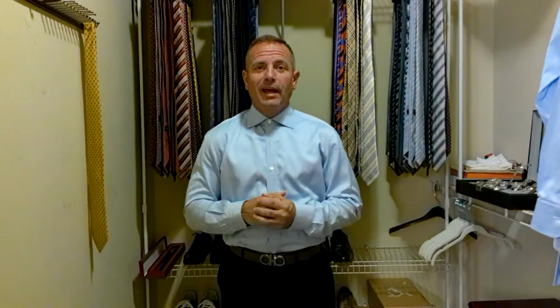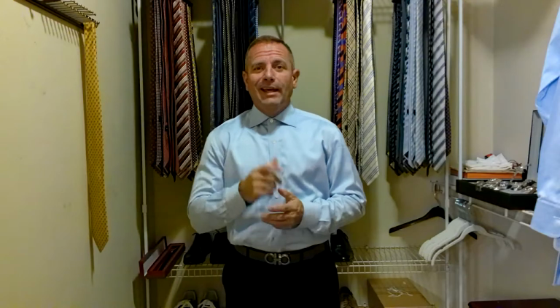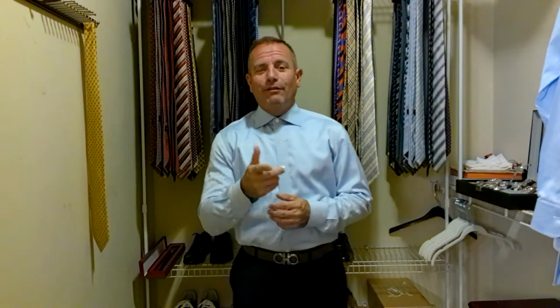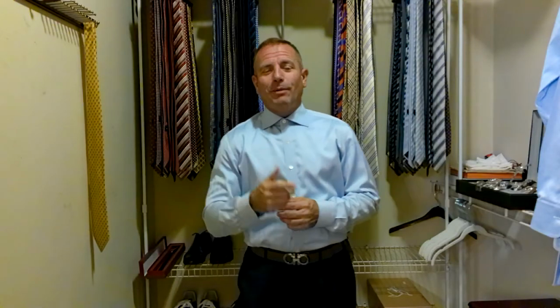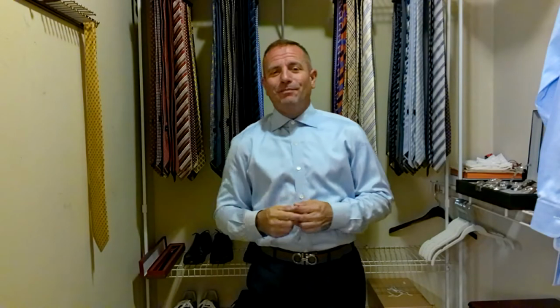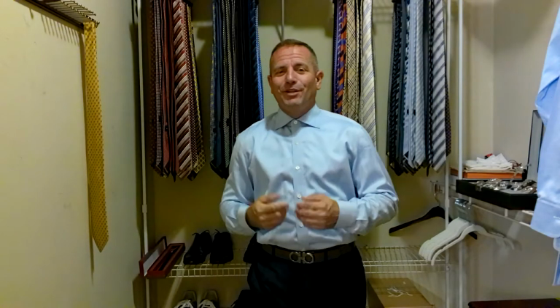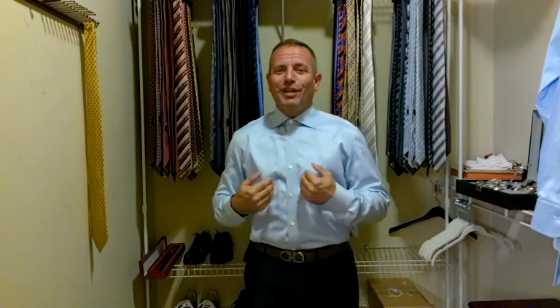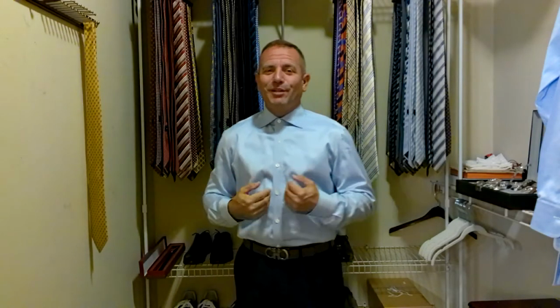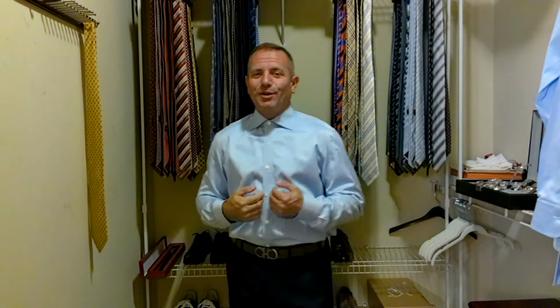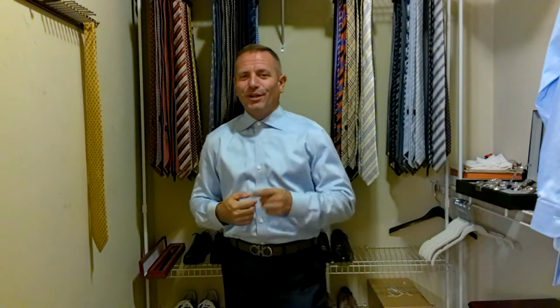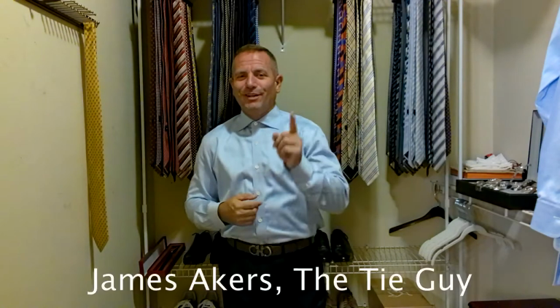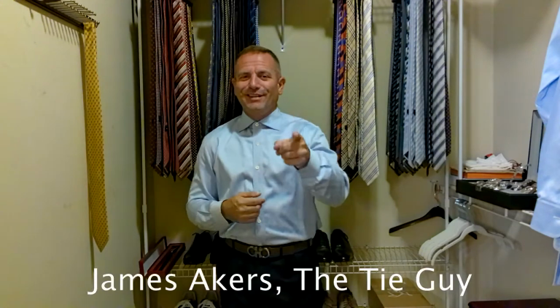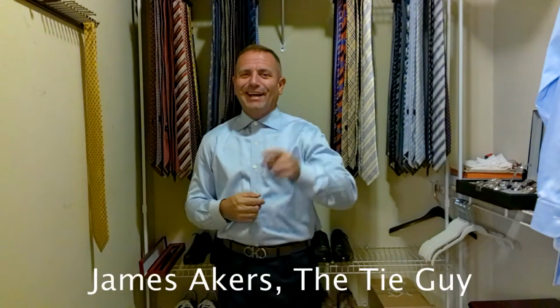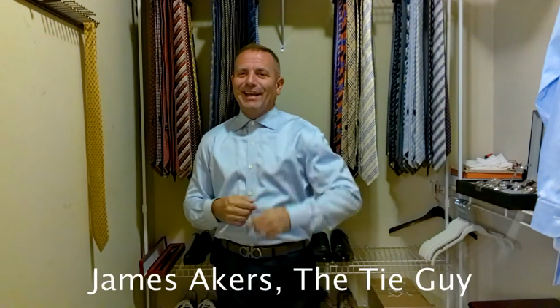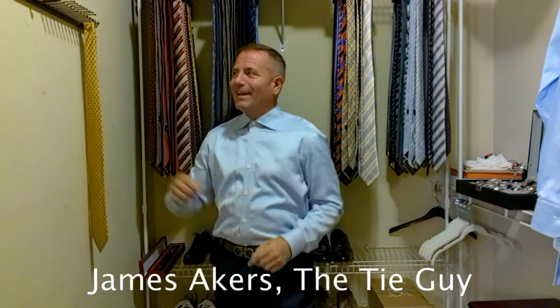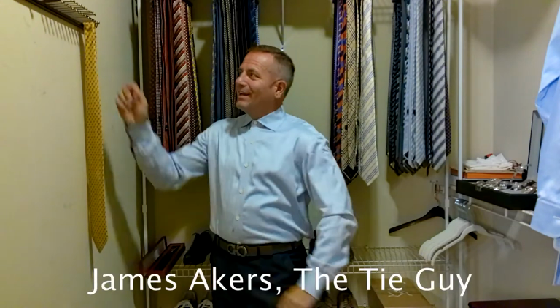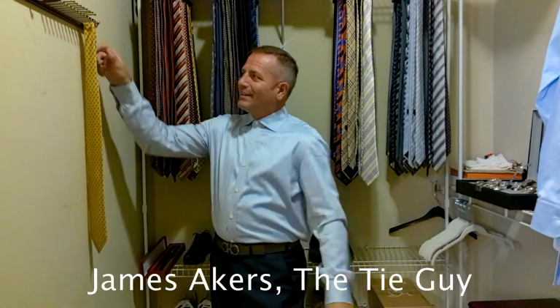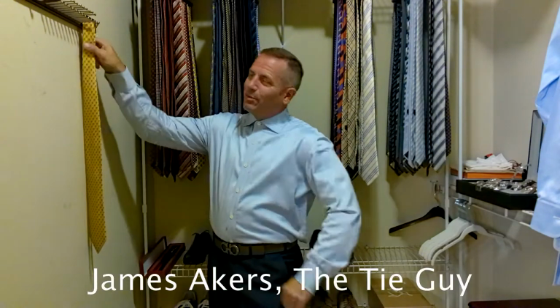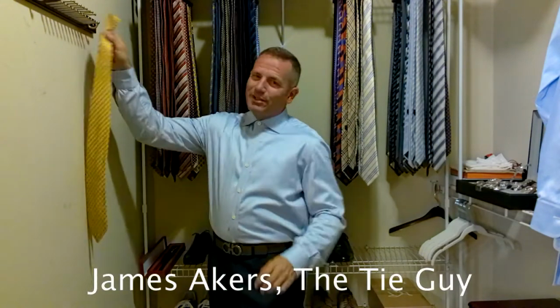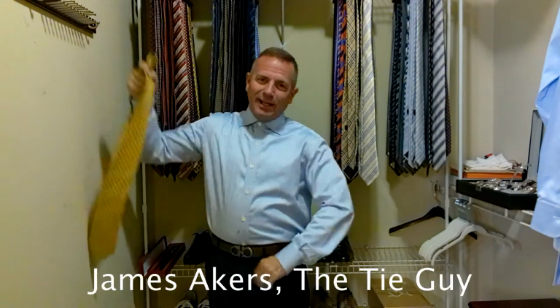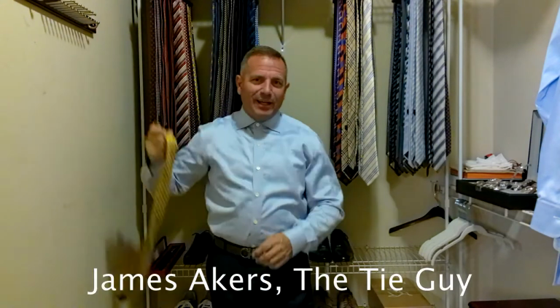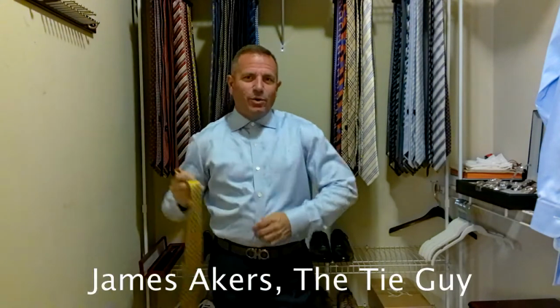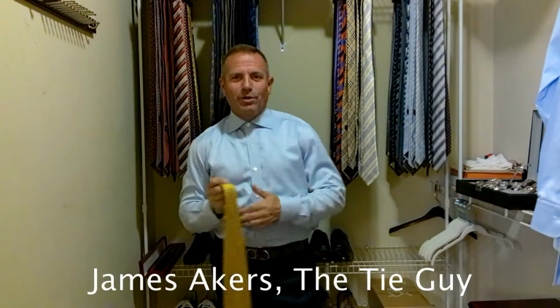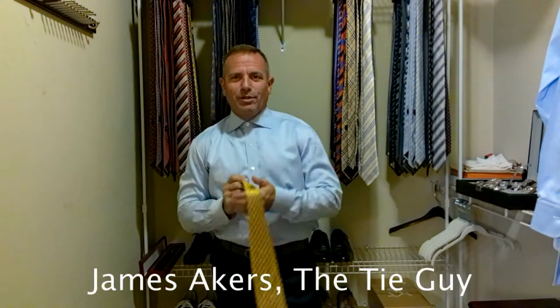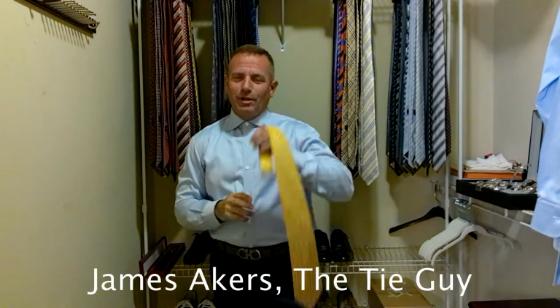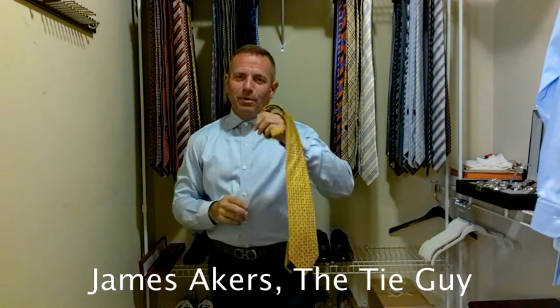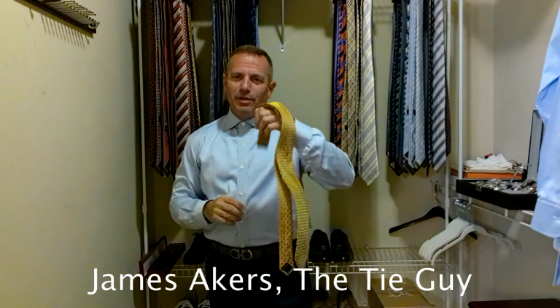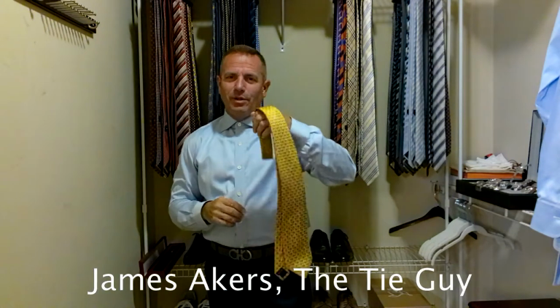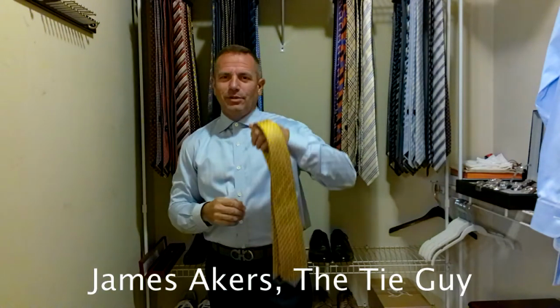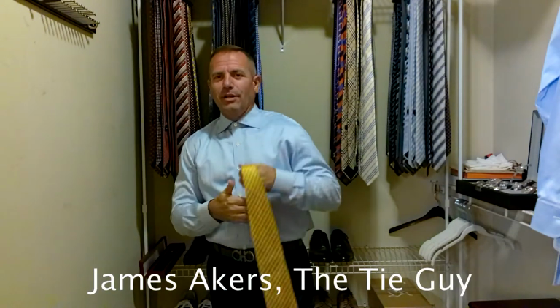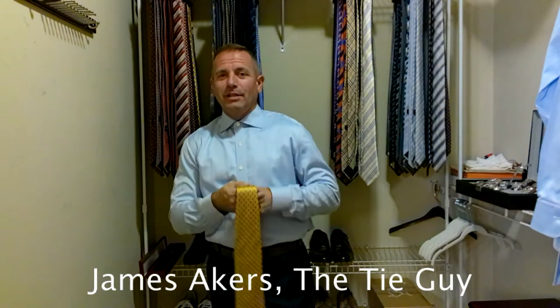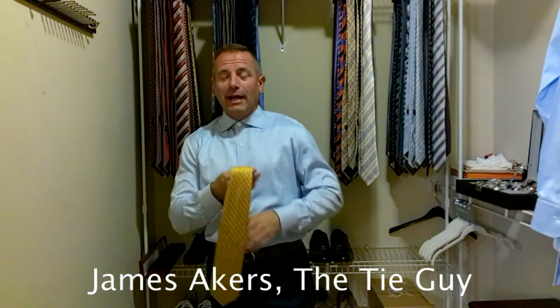Hey everybody, it's James Ickress here, the Tie Guy. Today we're tying a gorgeous Myrna Gildo Zinnia Tie.